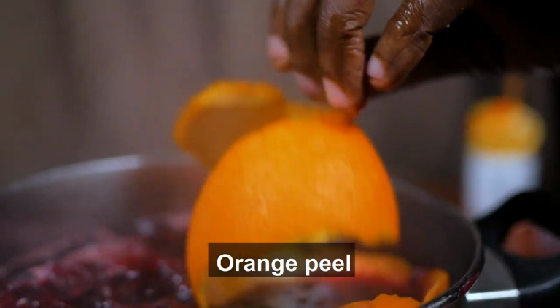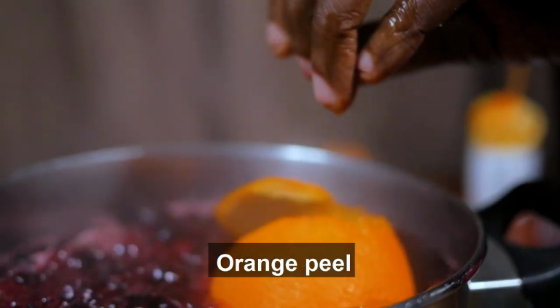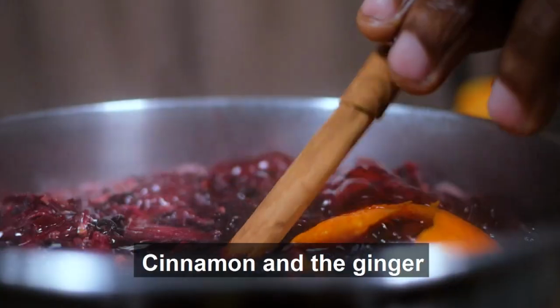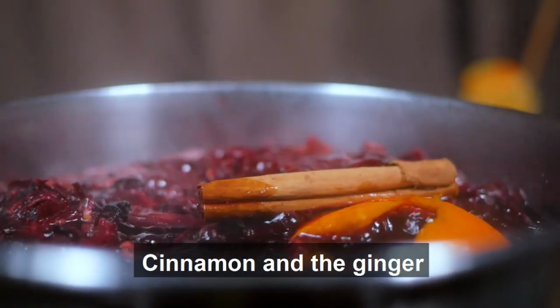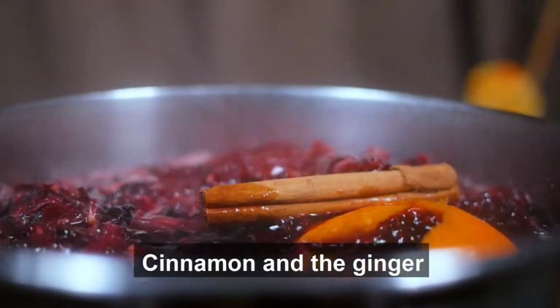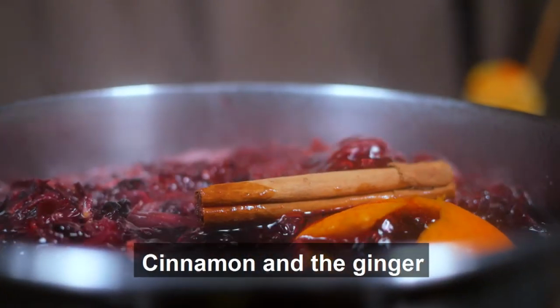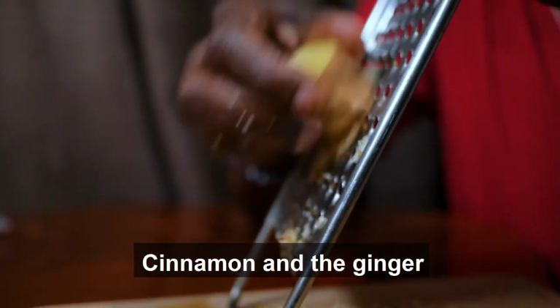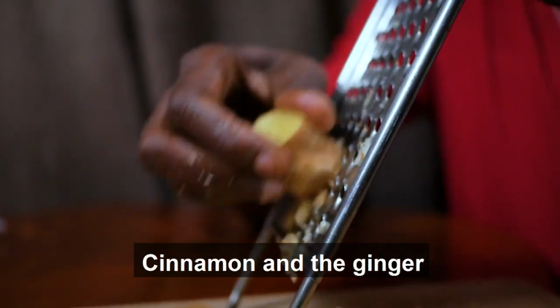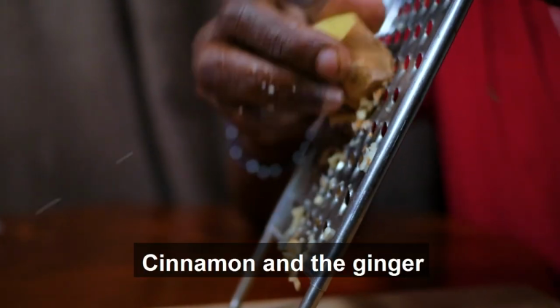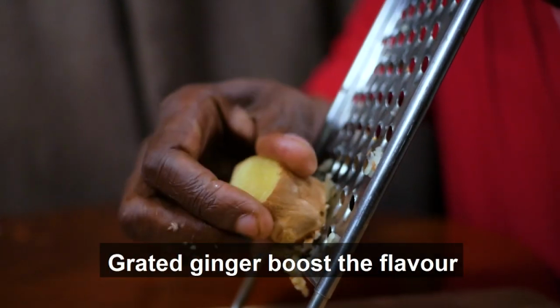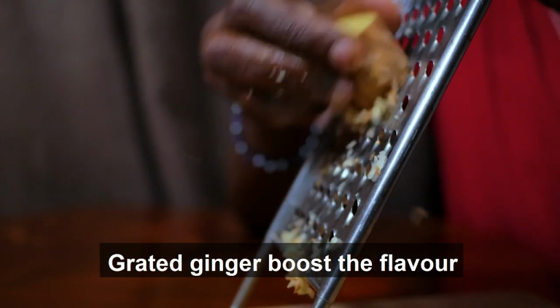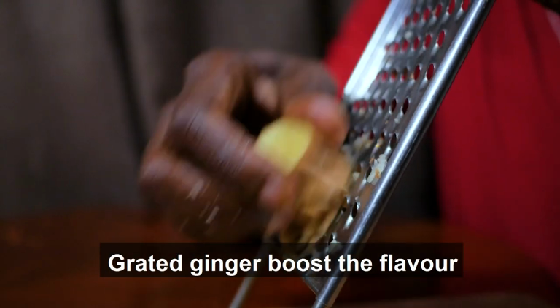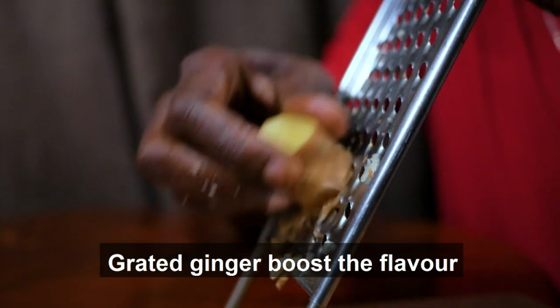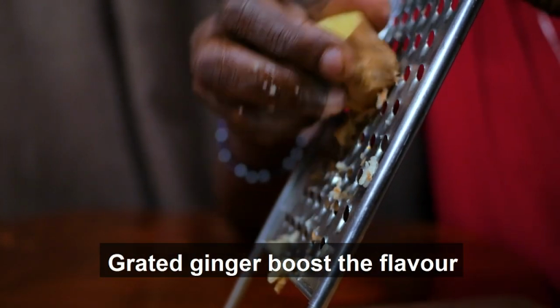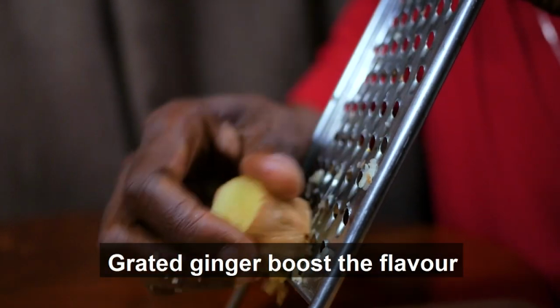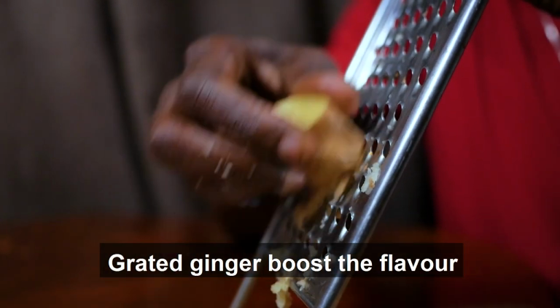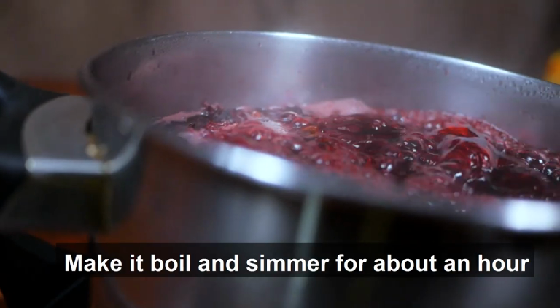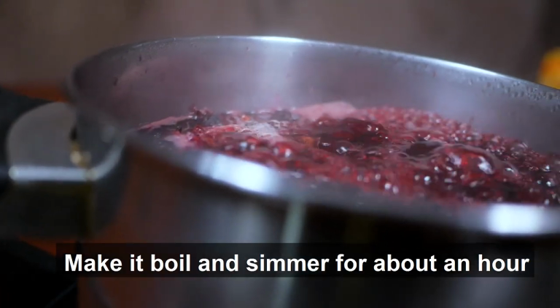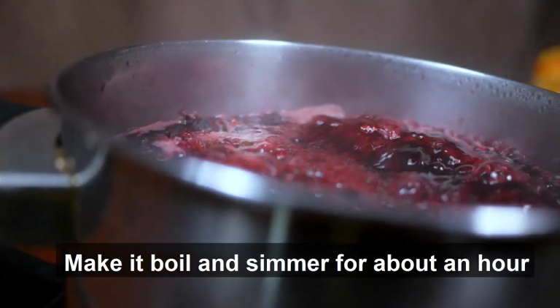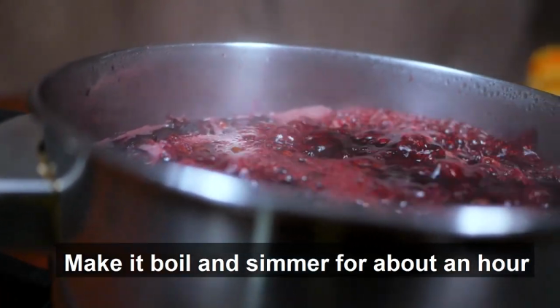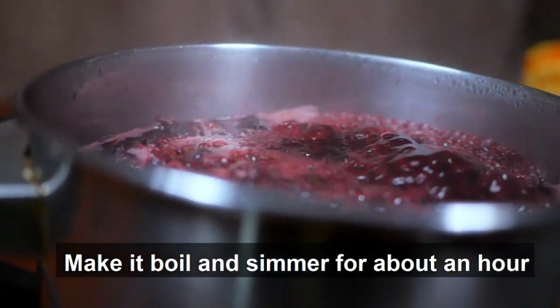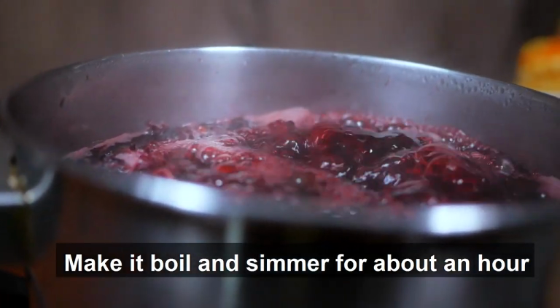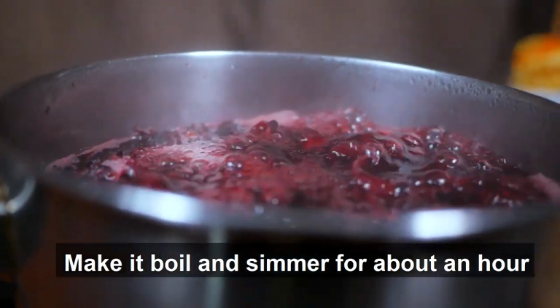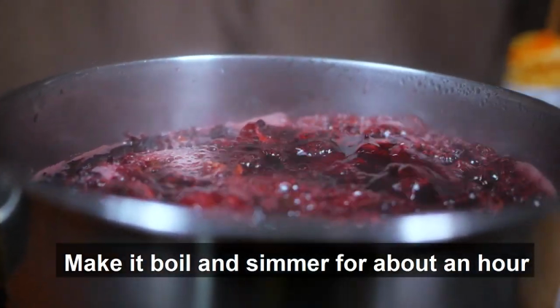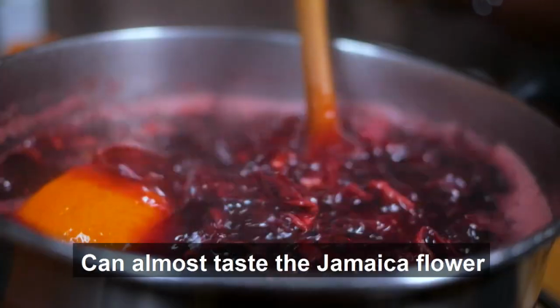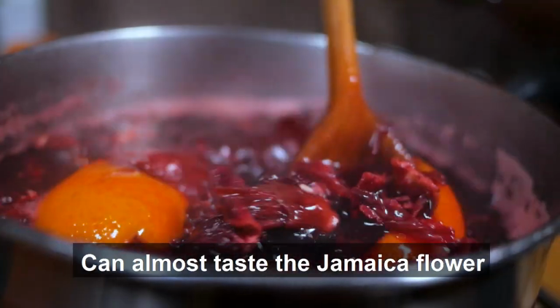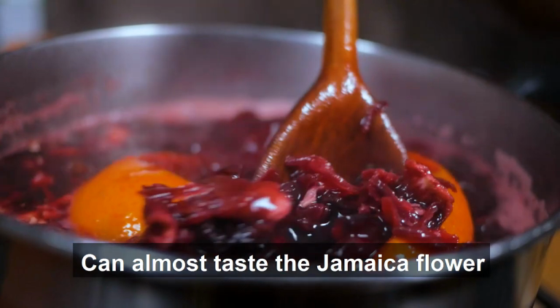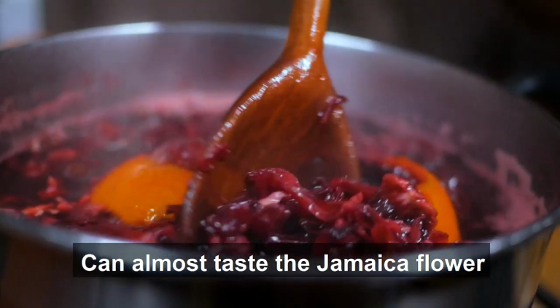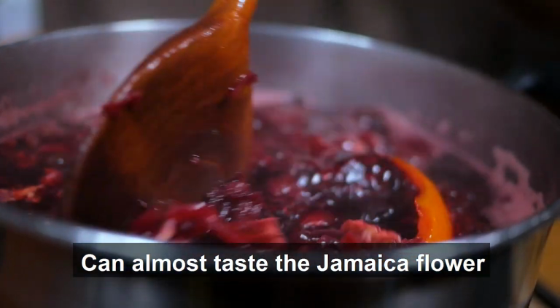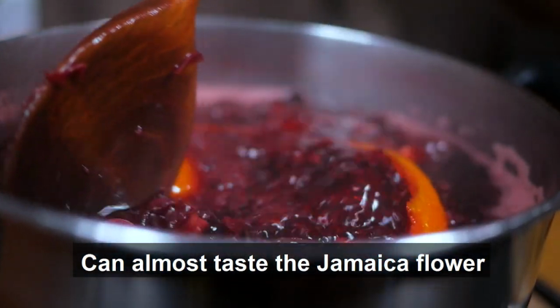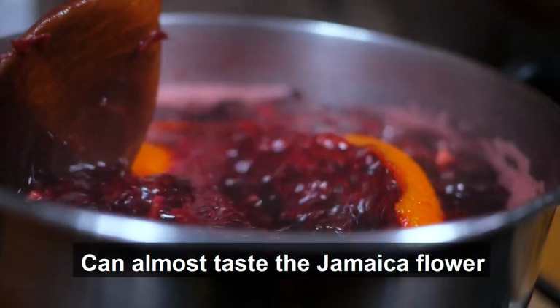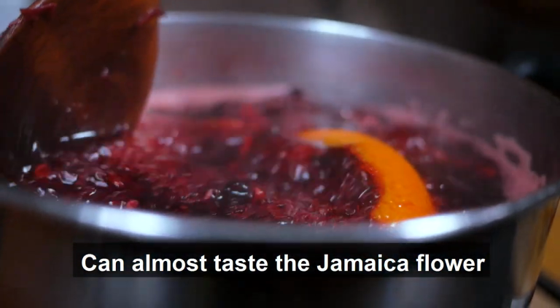Orange peels, cinnamon, and the ginger — grate the ginger to boost the flavor. Make it boil and simmer for about an hour. You can almost taste the Jamaica flower.